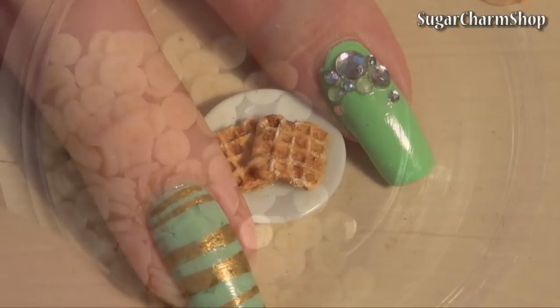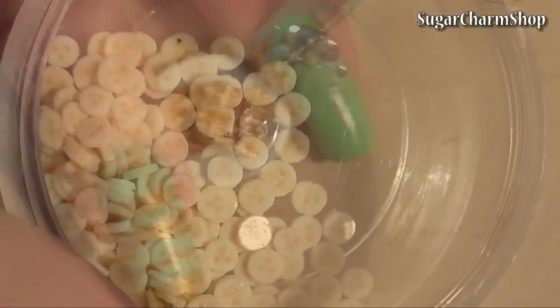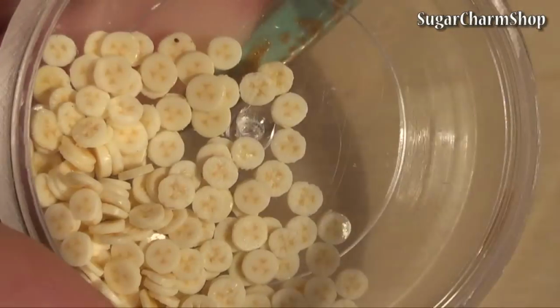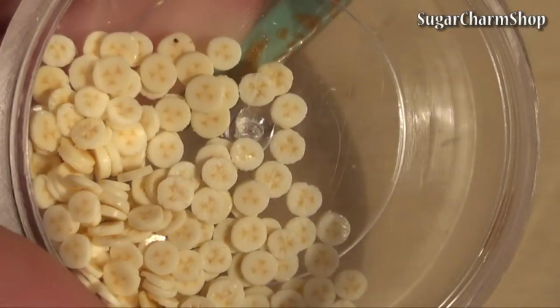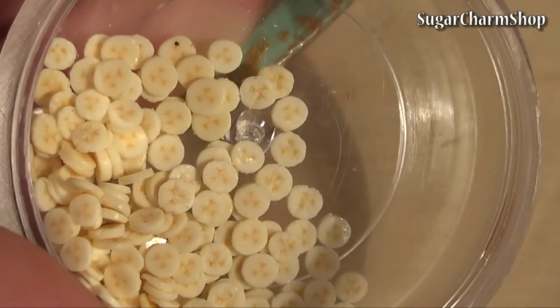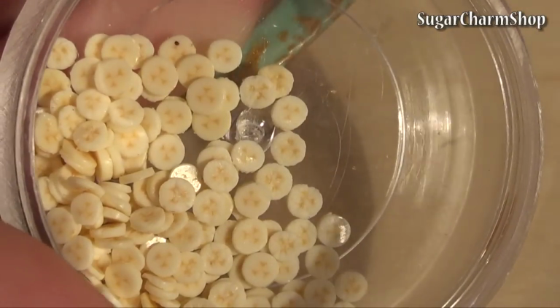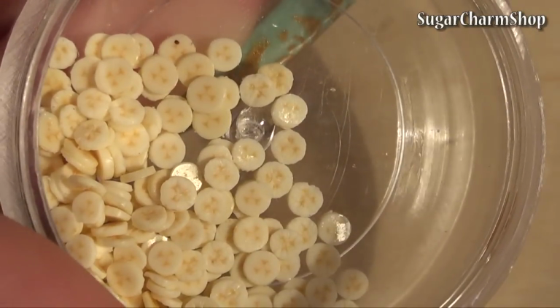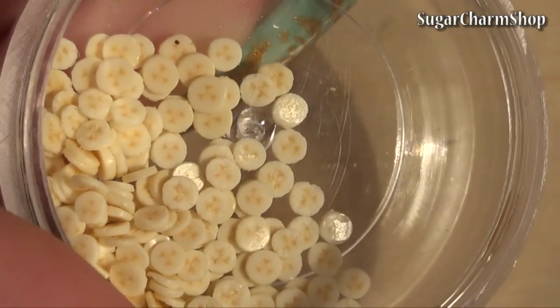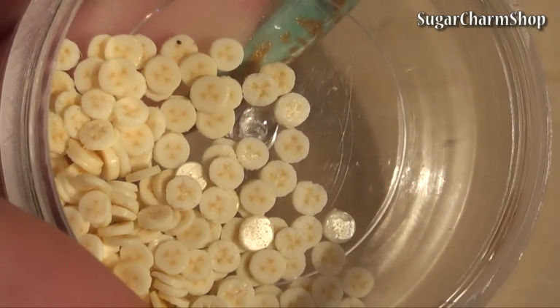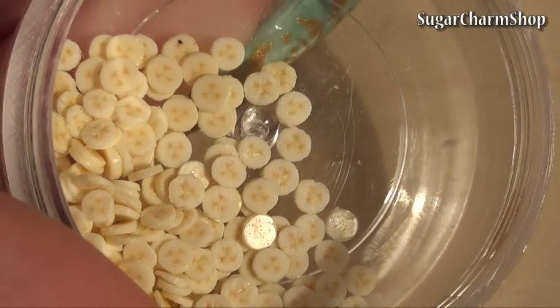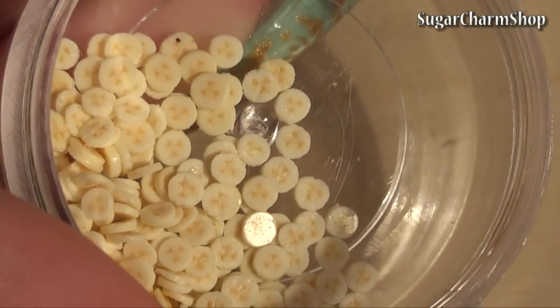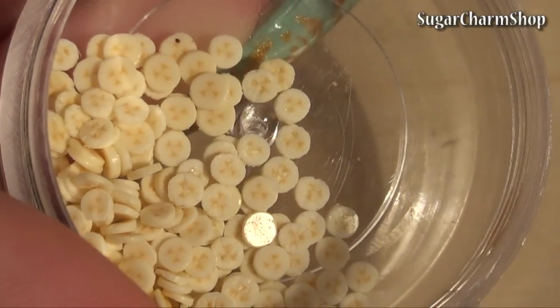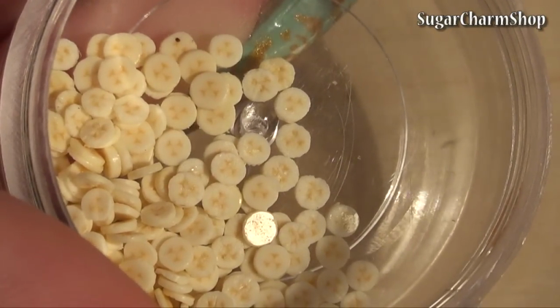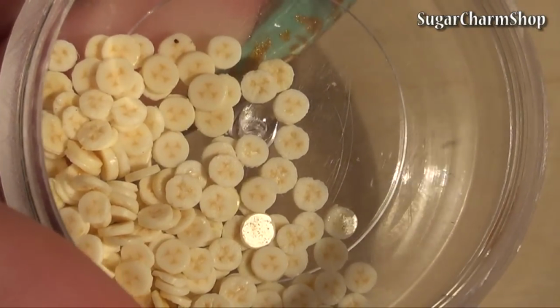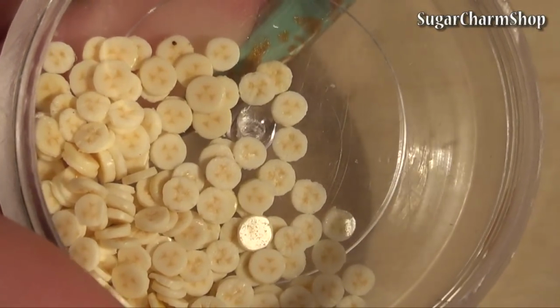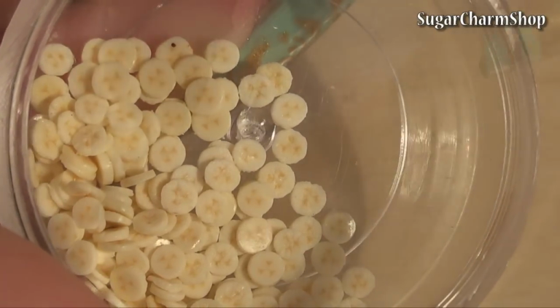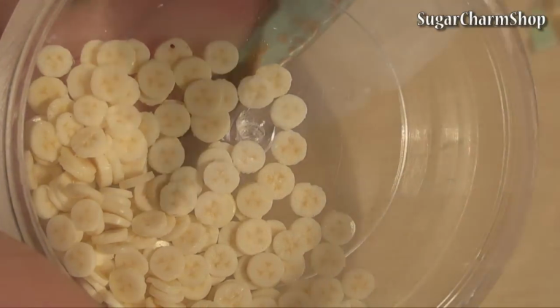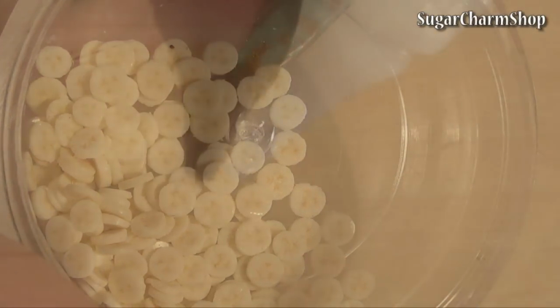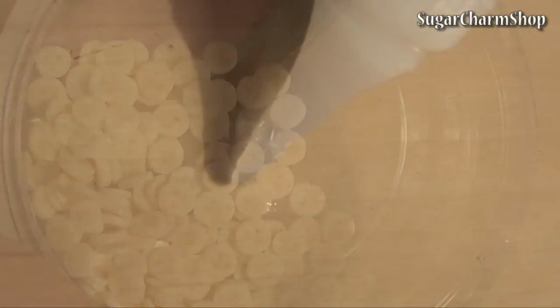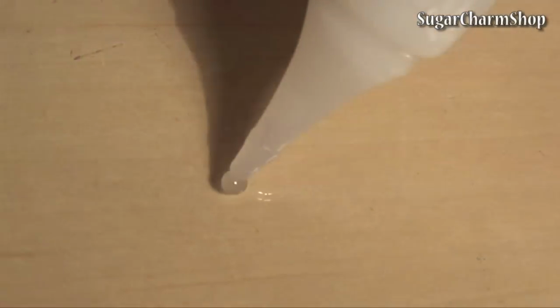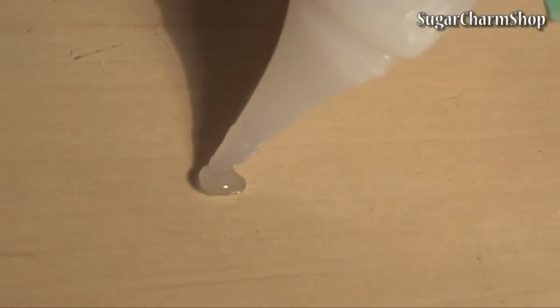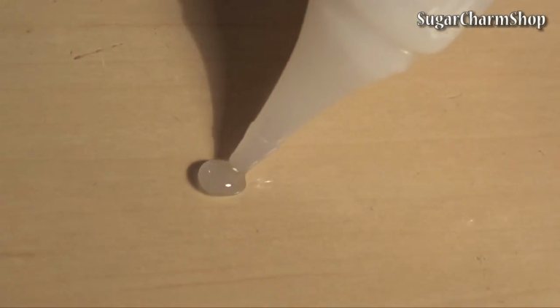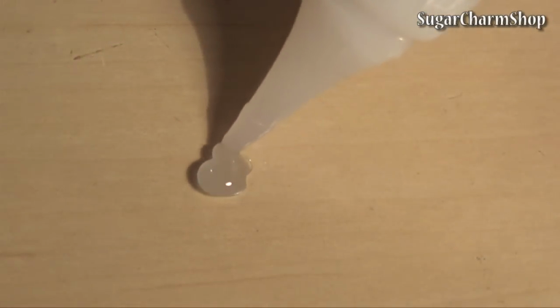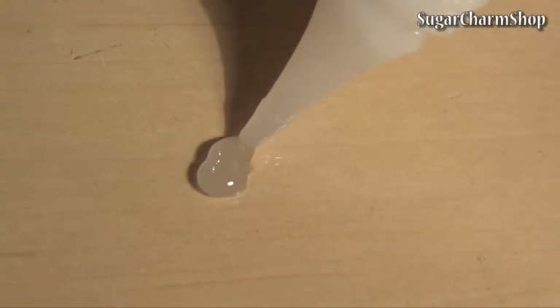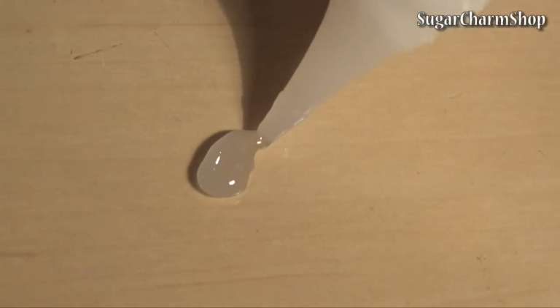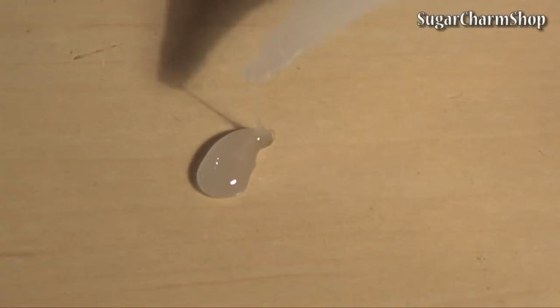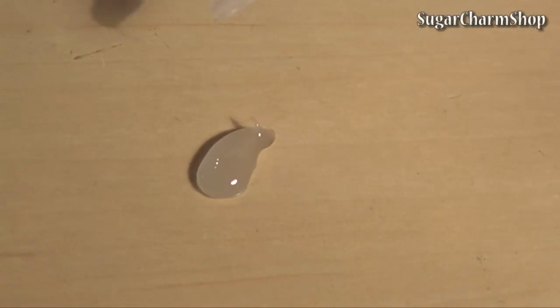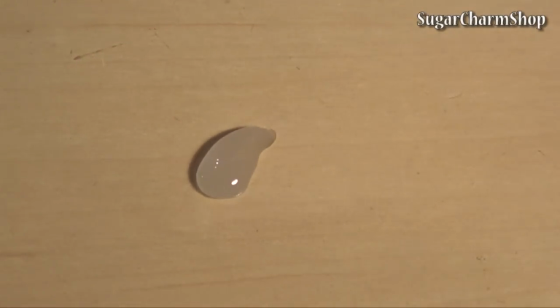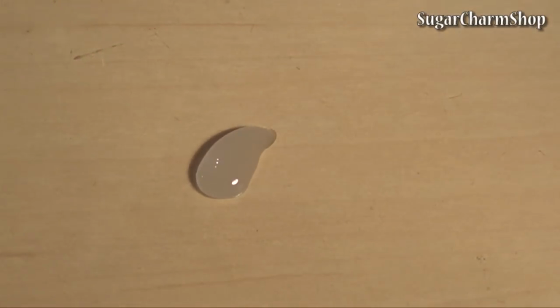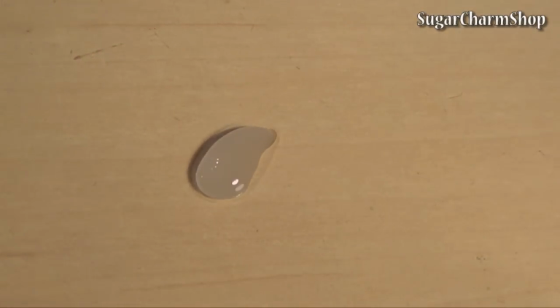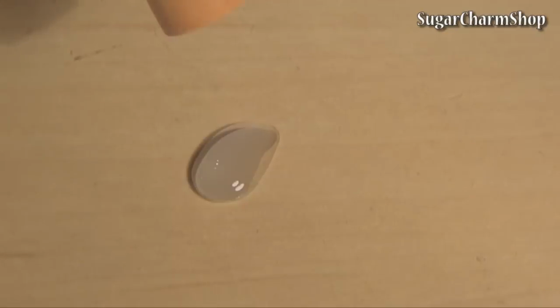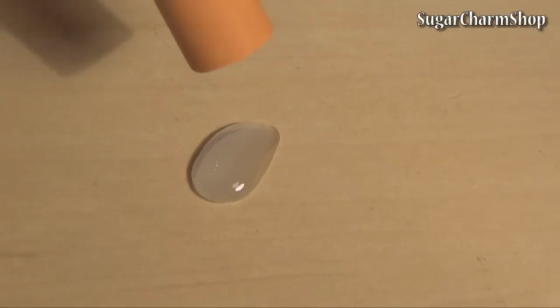If you search my channel, I do have a tutorial showing how to make the banana cane, and for the syrup I mixed Fimo Decogel and soft pastels.